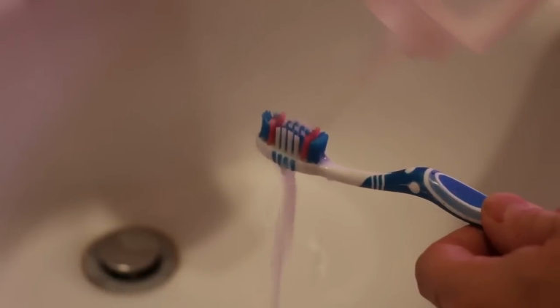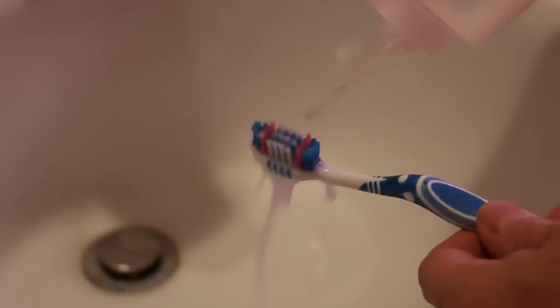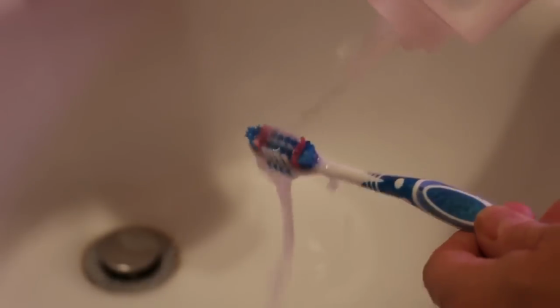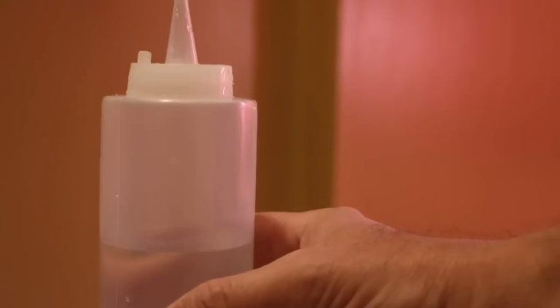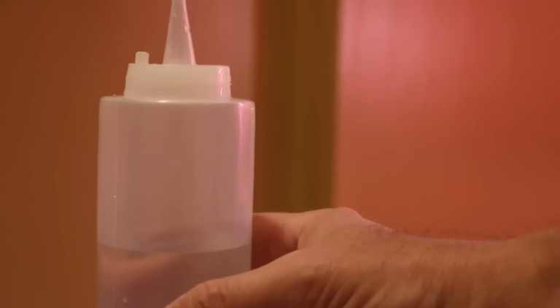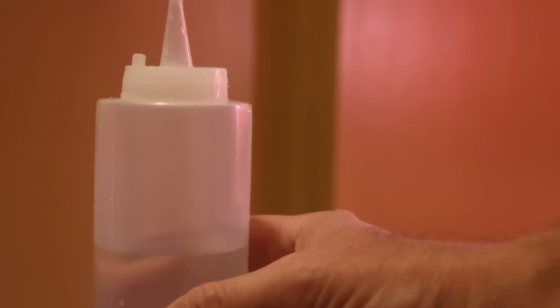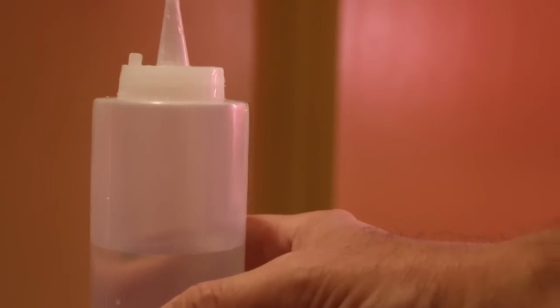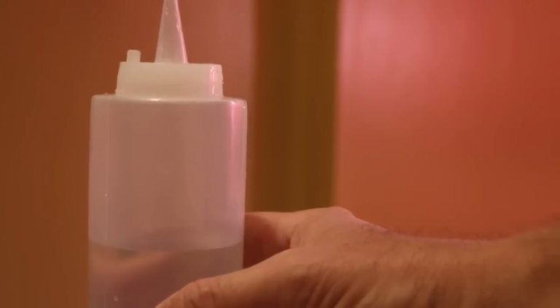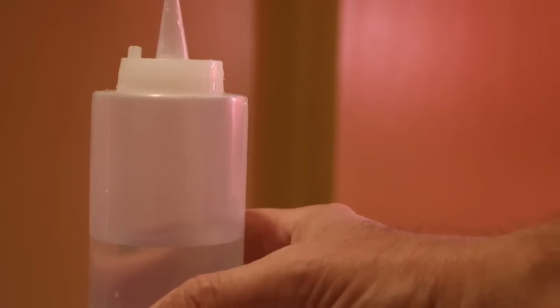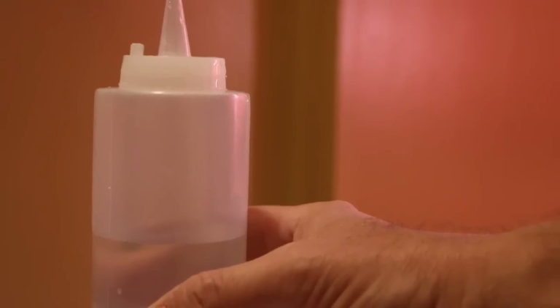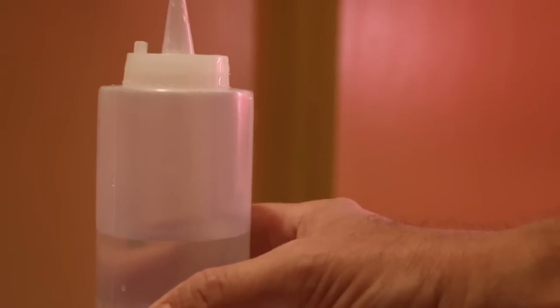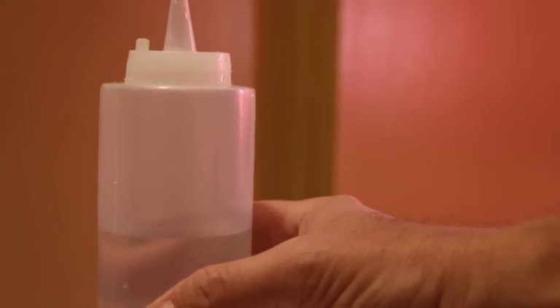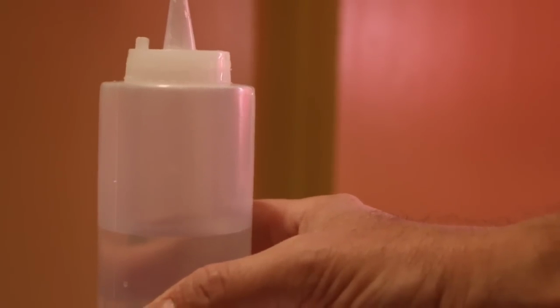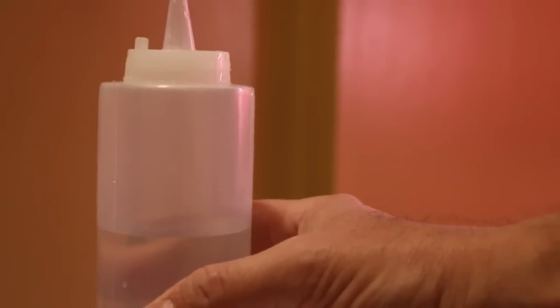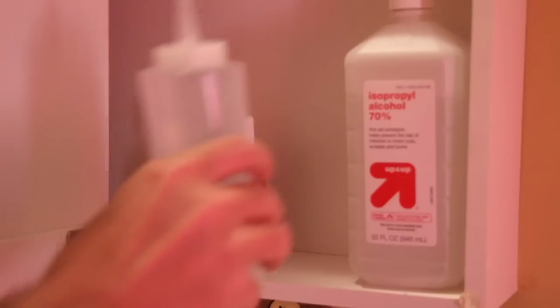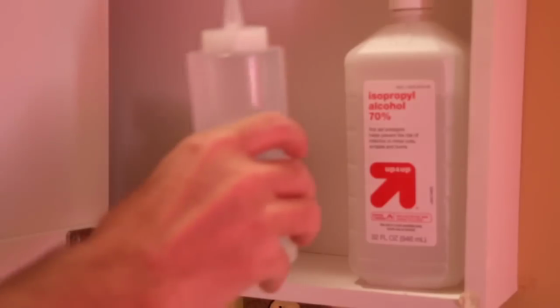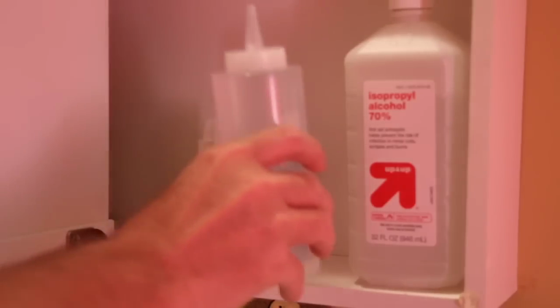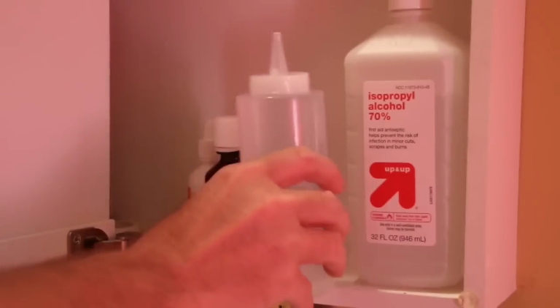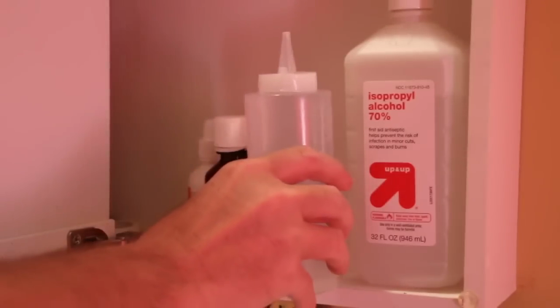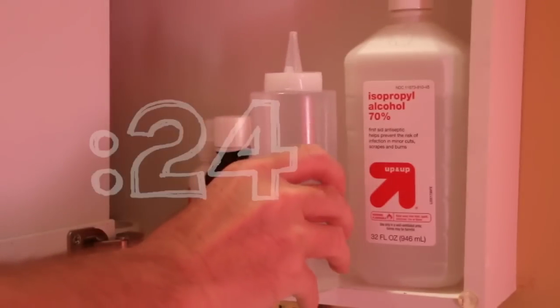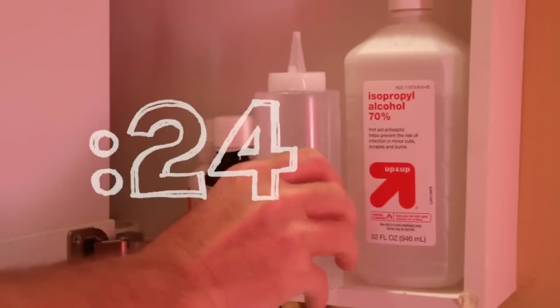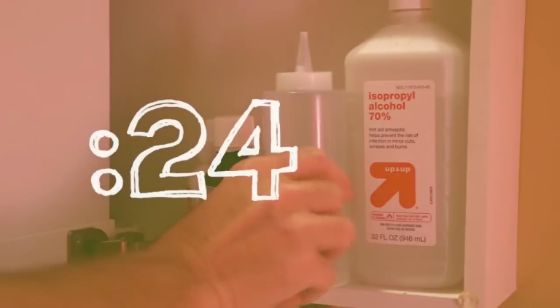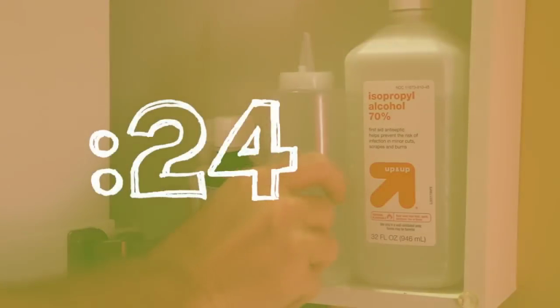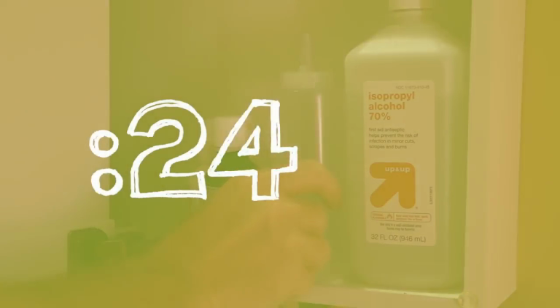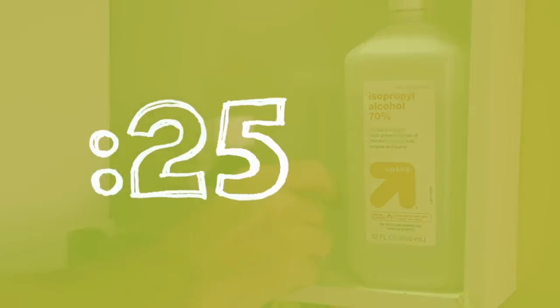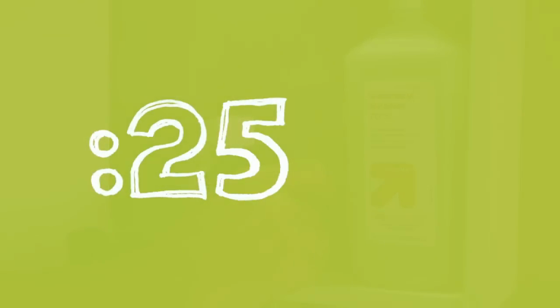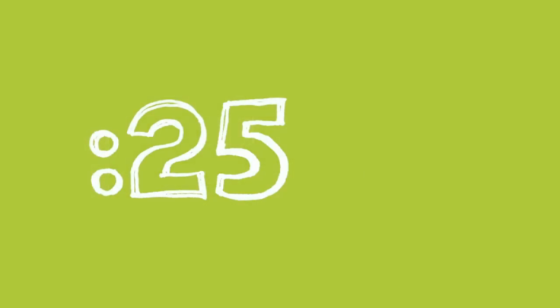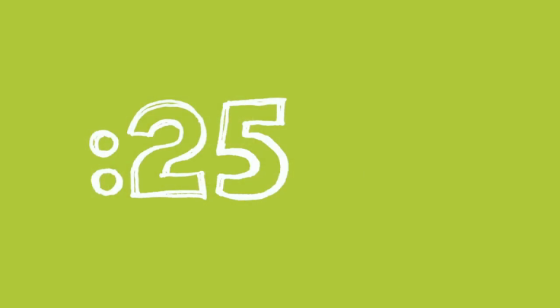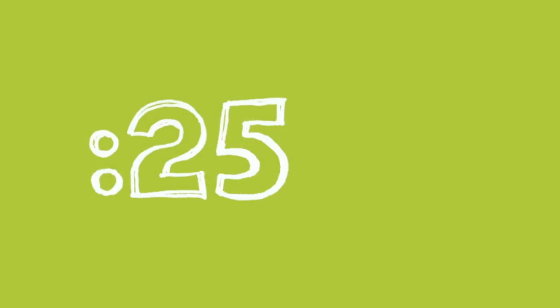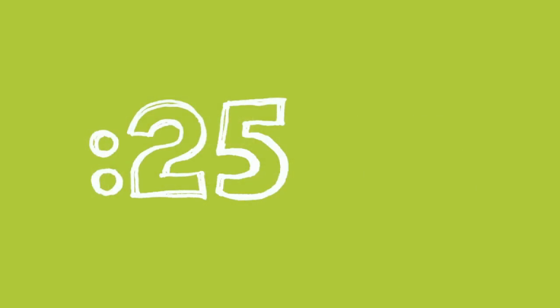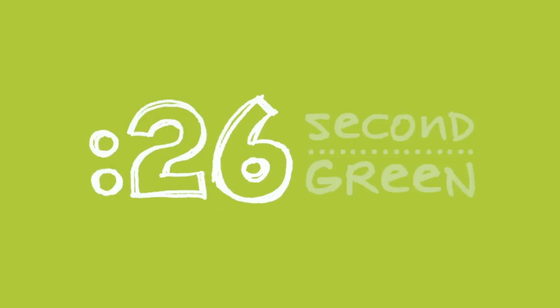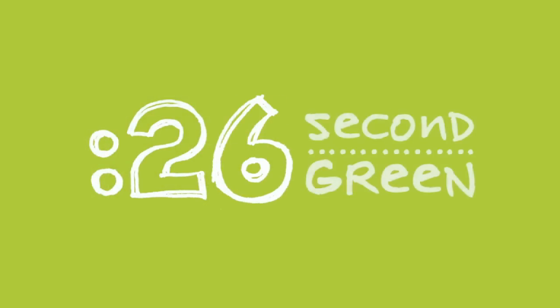A thorough swish only used this much water. 26 second green — you got time for this.